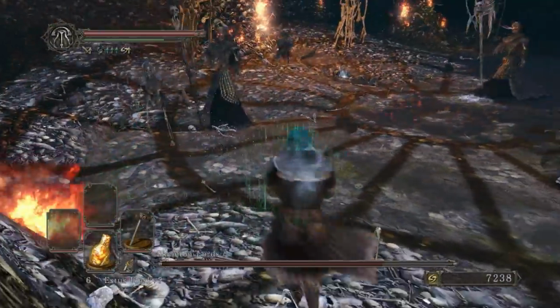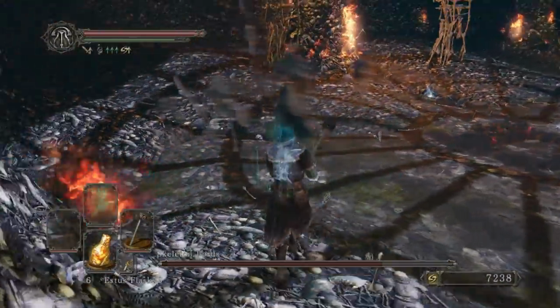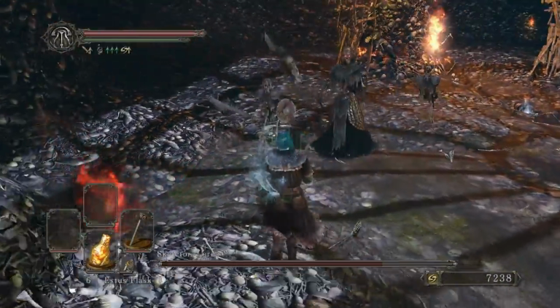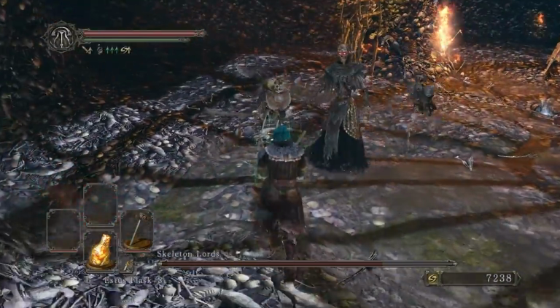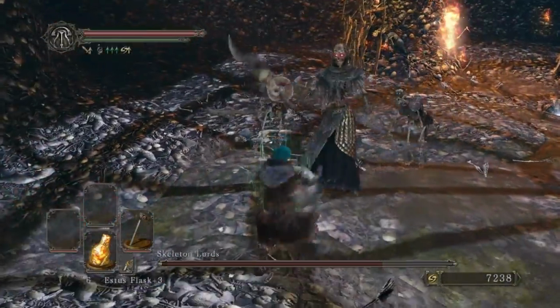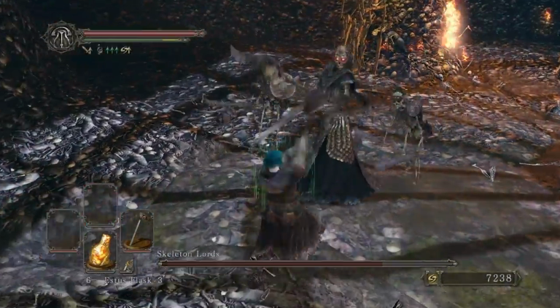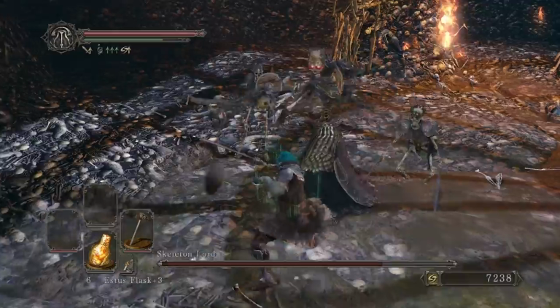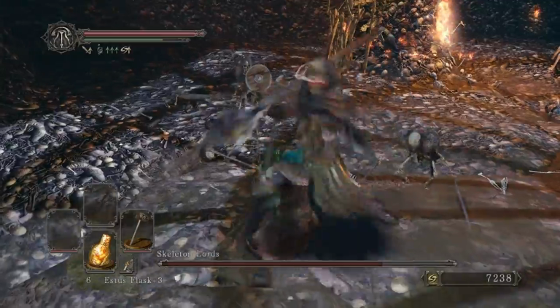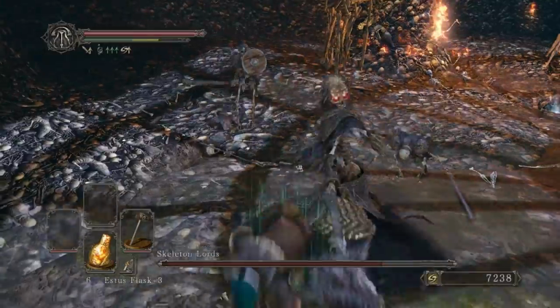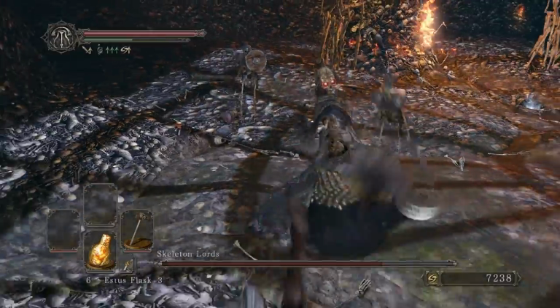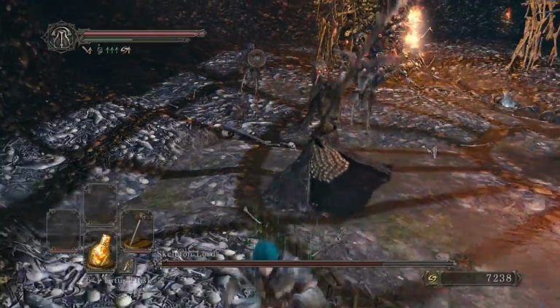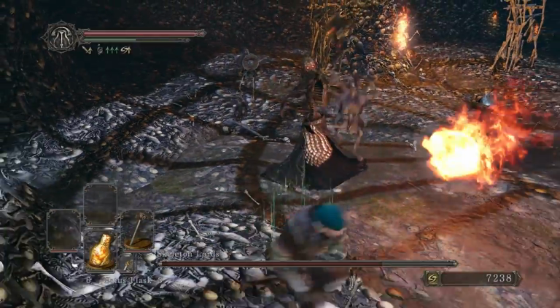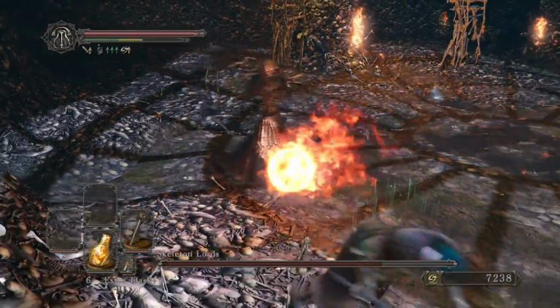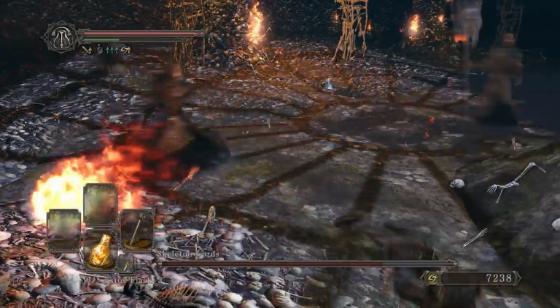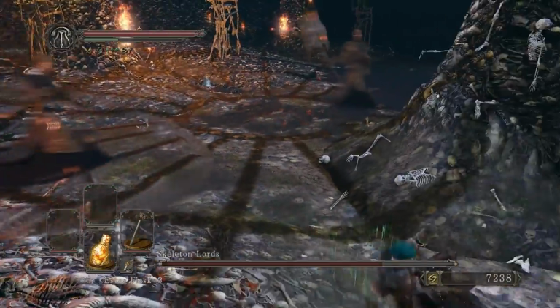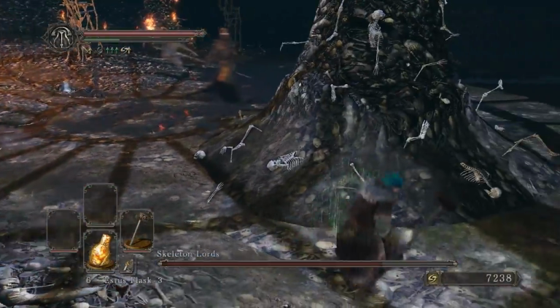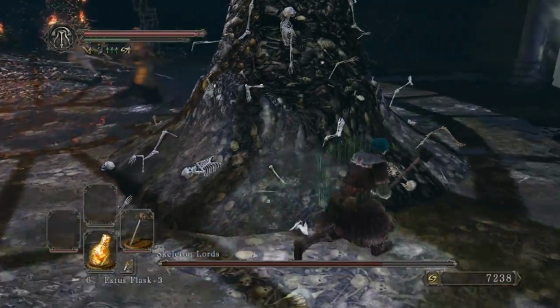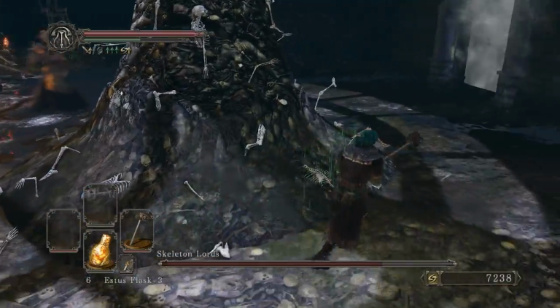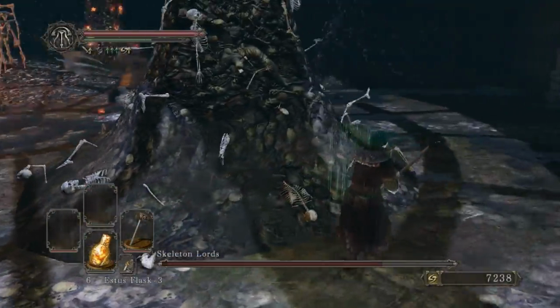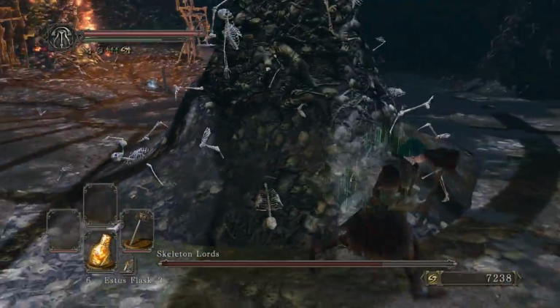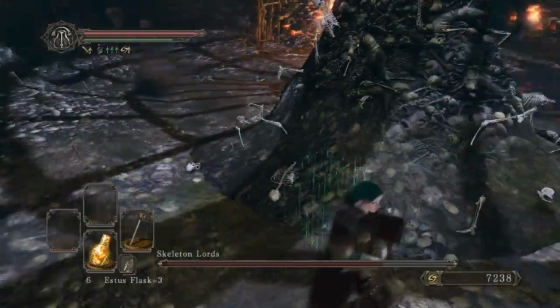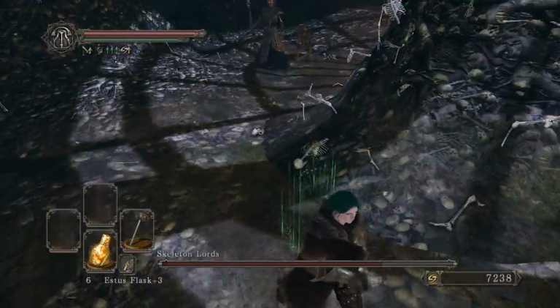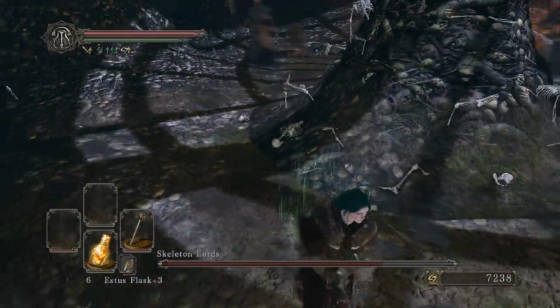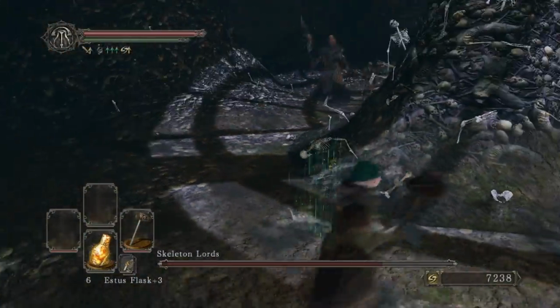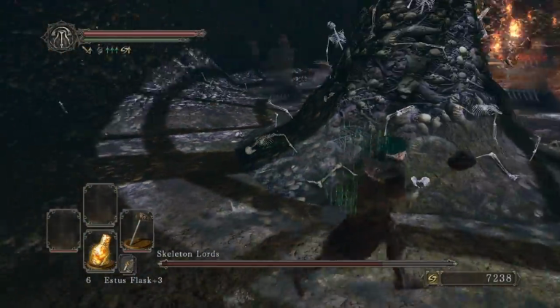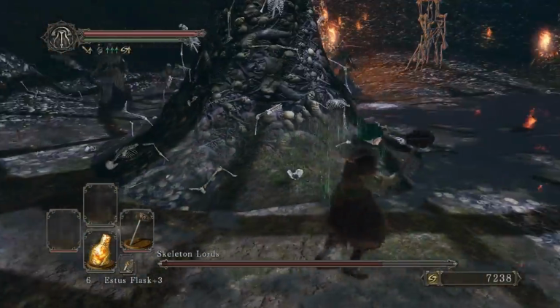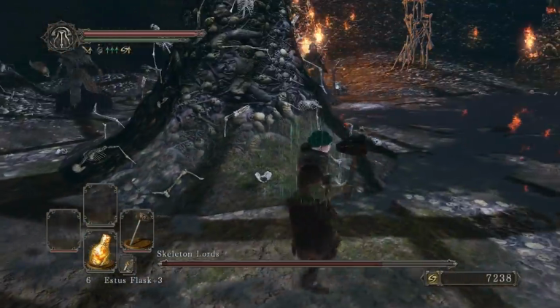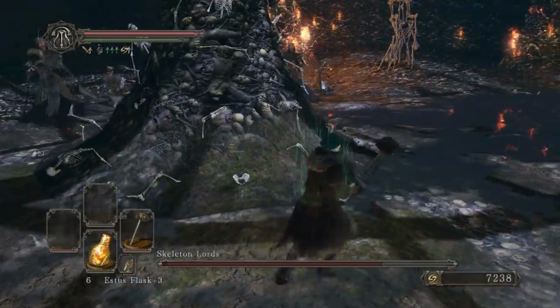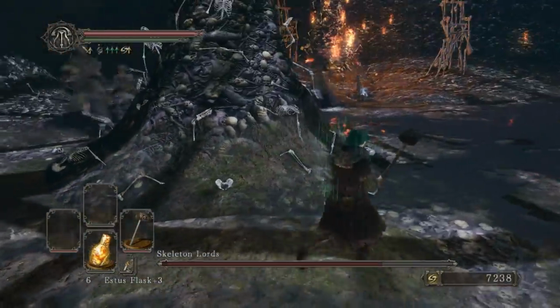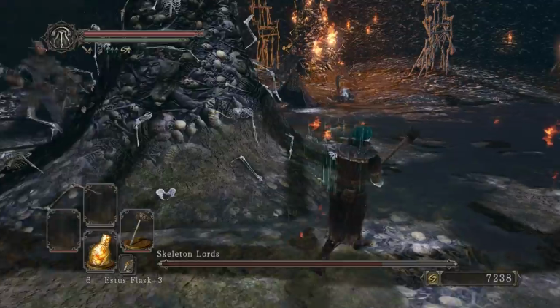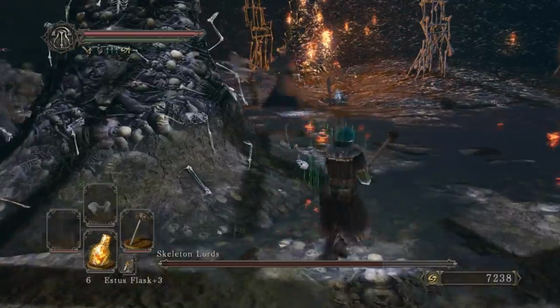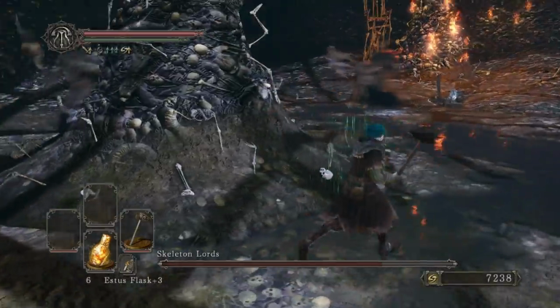Everything in this fight moves pretty slow. You can avoid damage and buy time to heal by running around and using those big pillars to hide from ranged fire attacks.